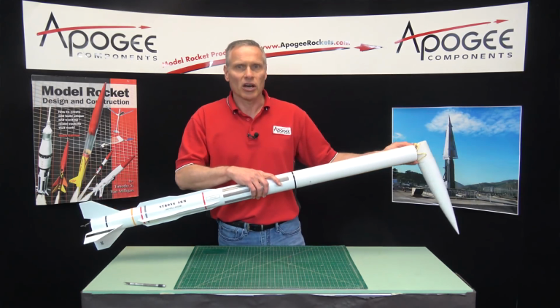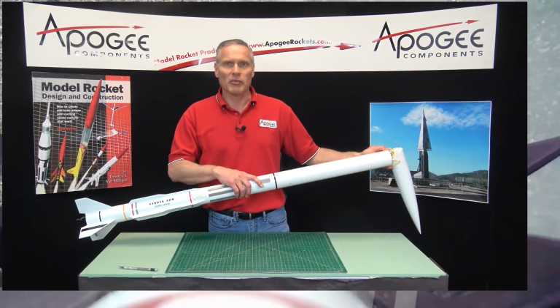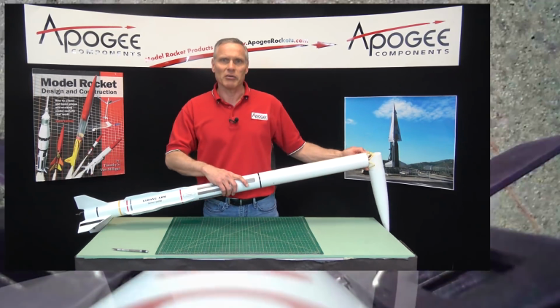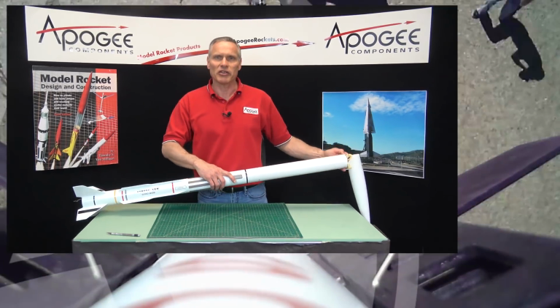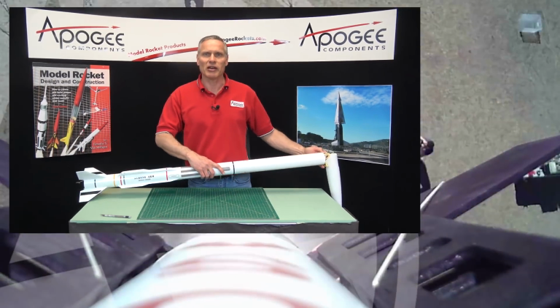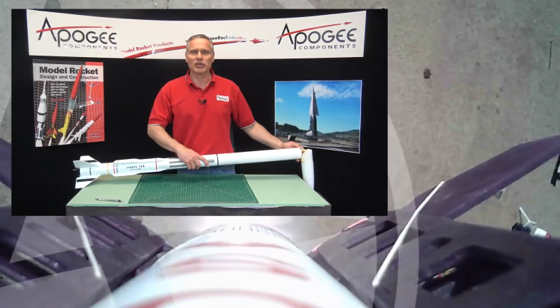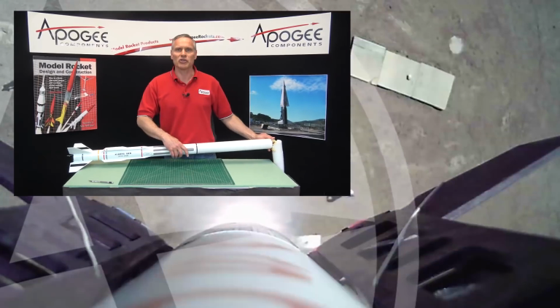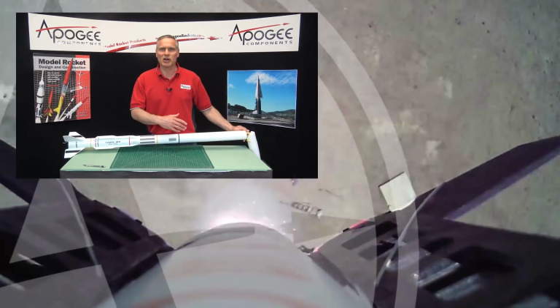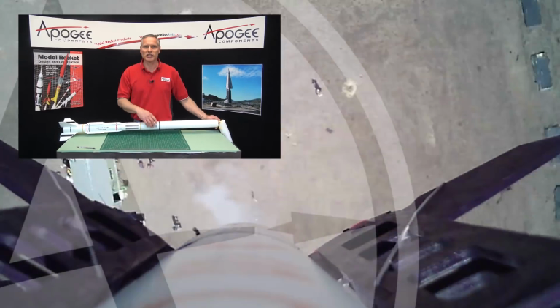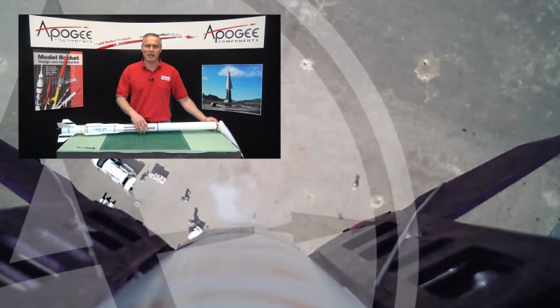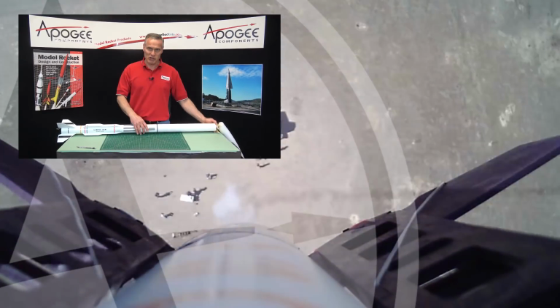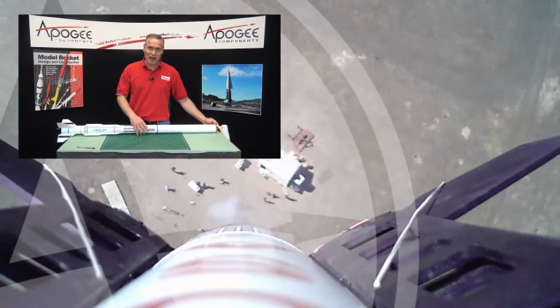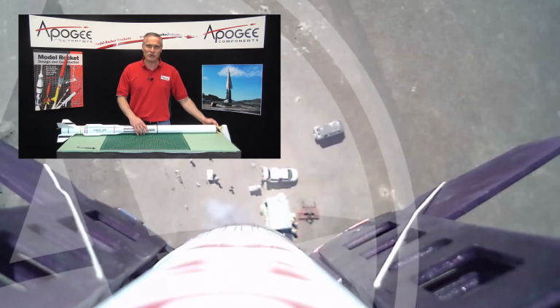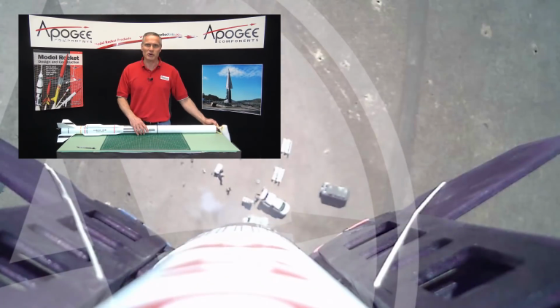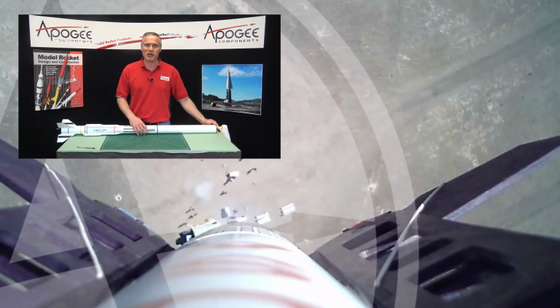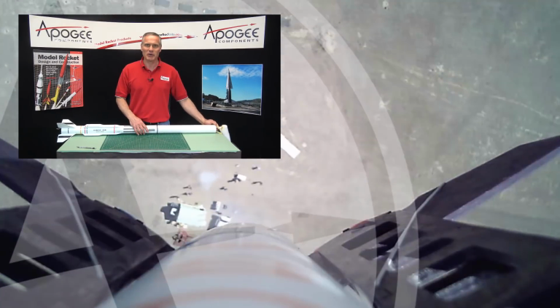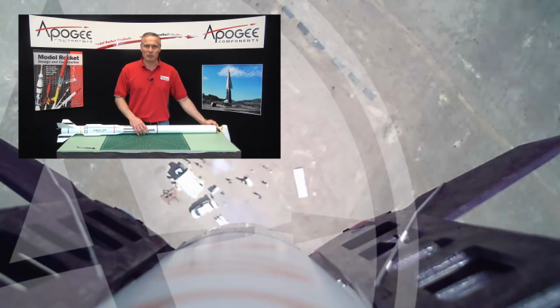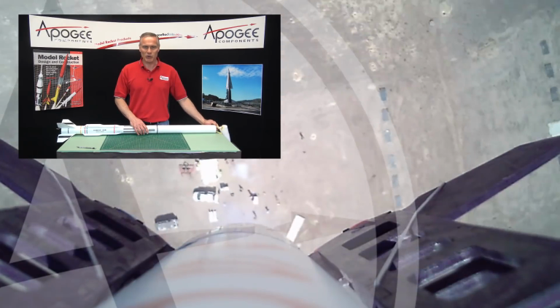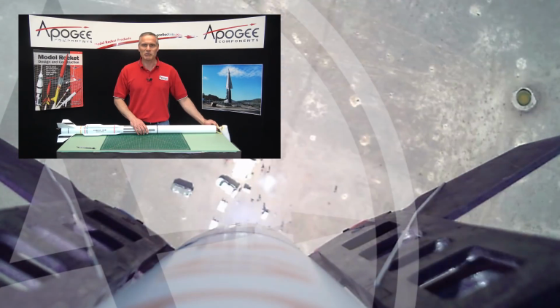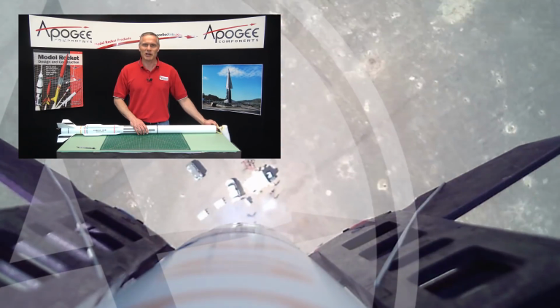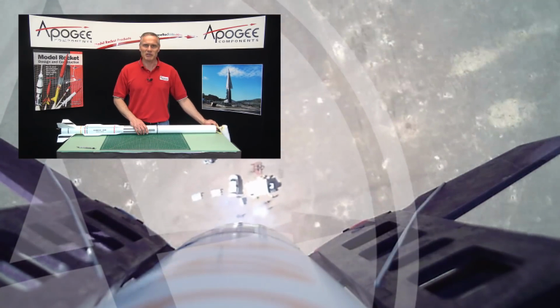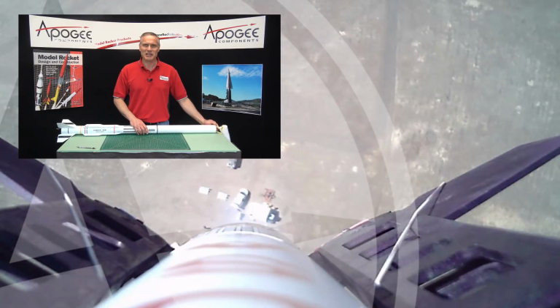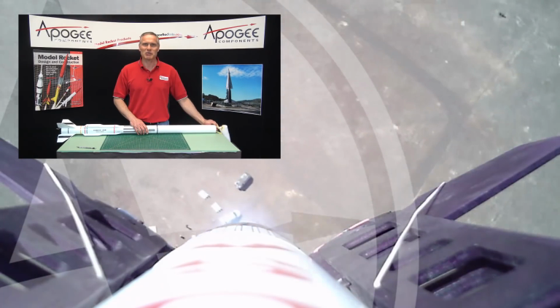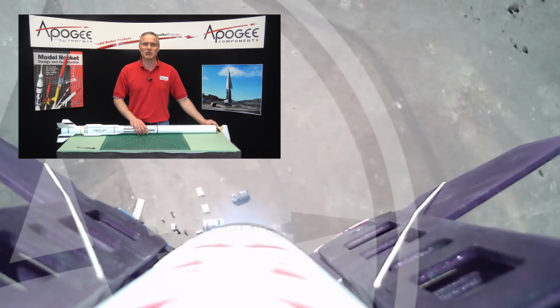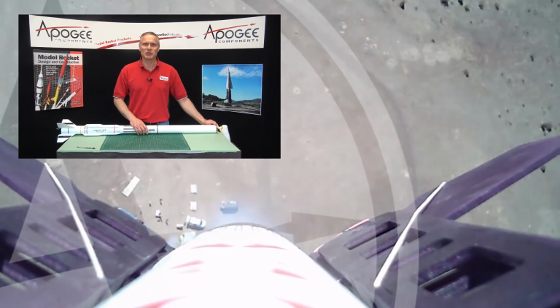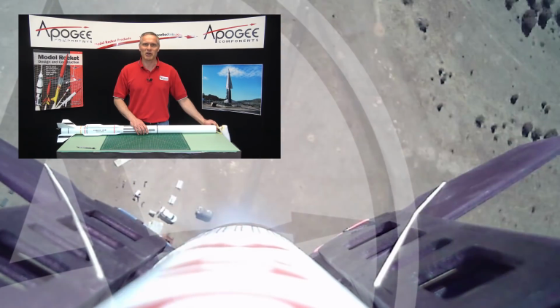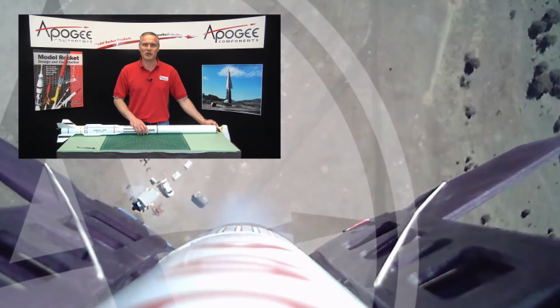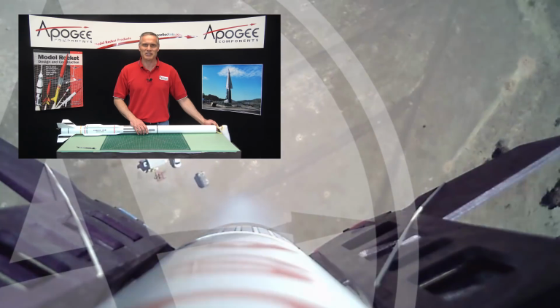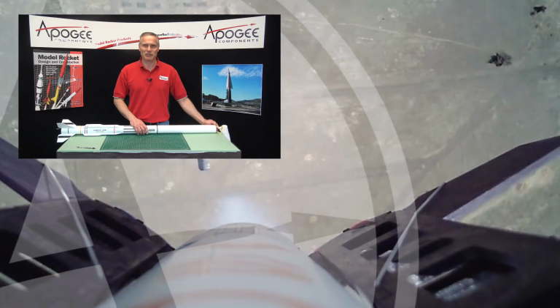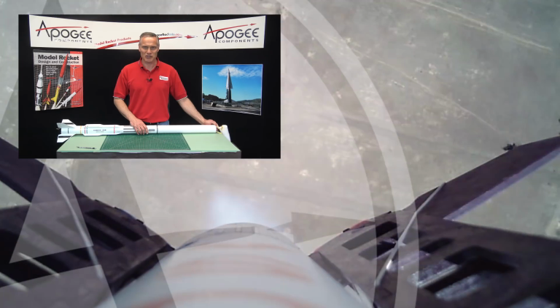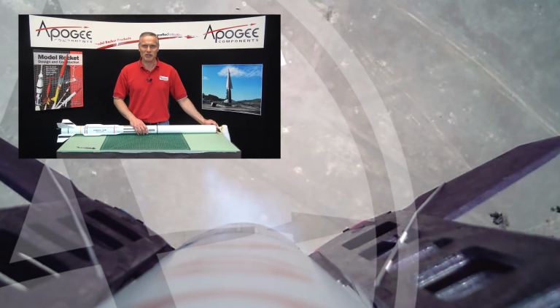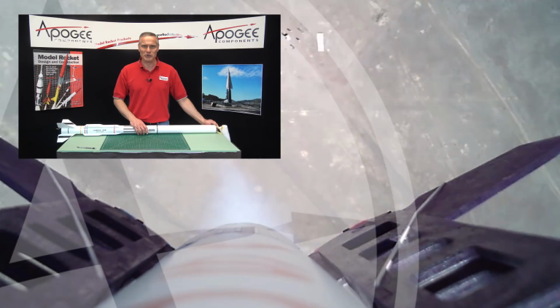My name is Tim Van Milligan, and you're watching the Apogee Rocketry Workshop. May the winds be light, may the skies be blue, may all your rockets fly straight and true.